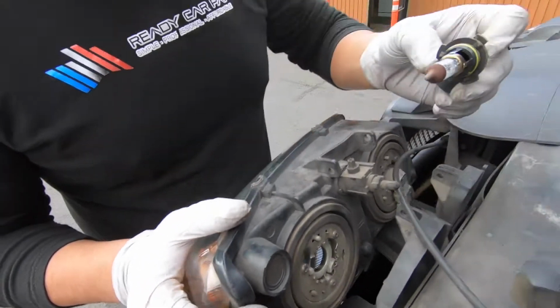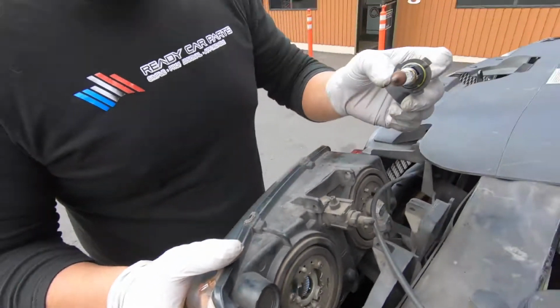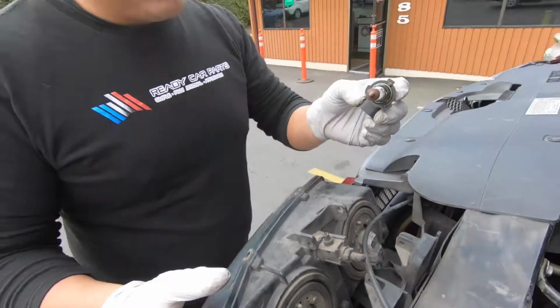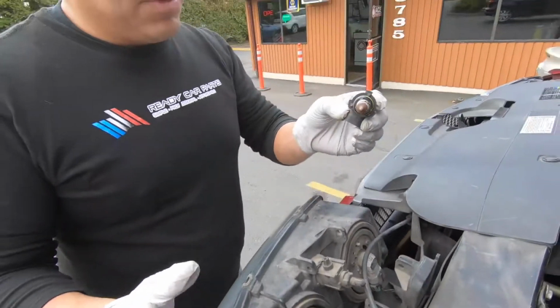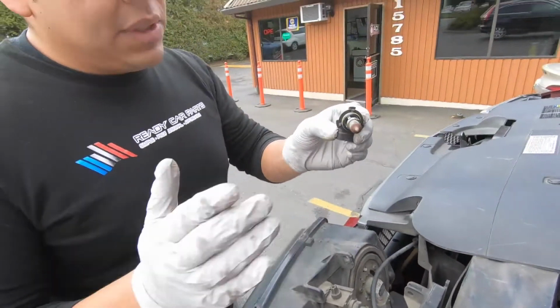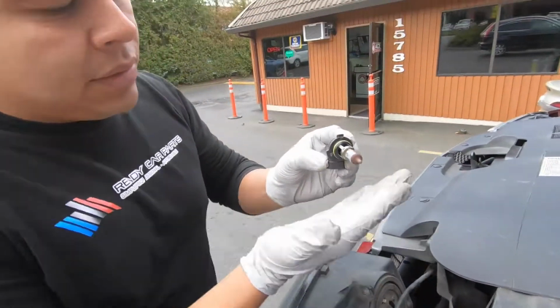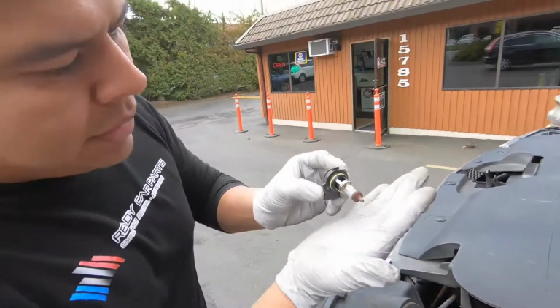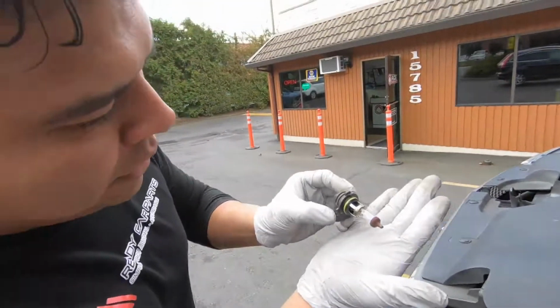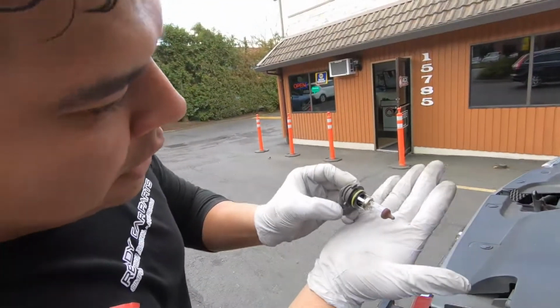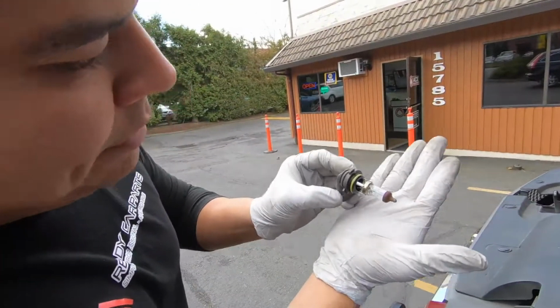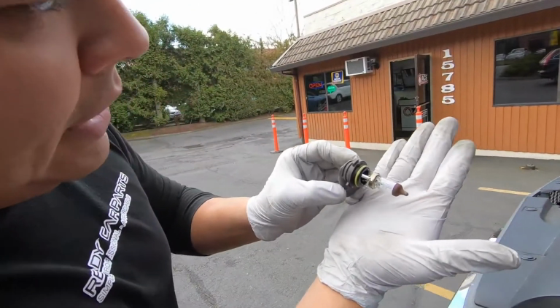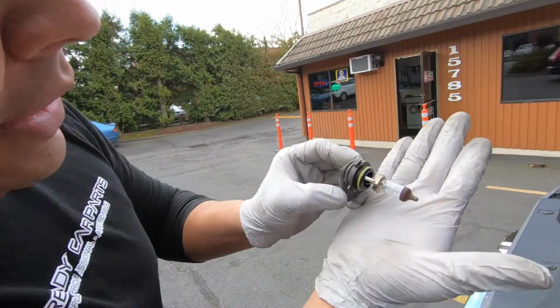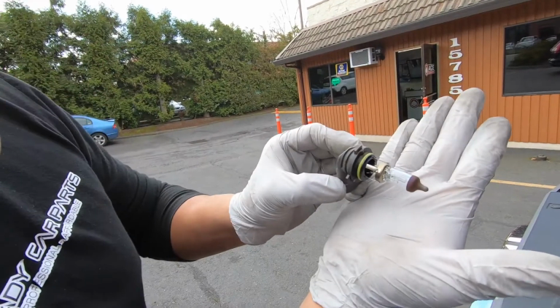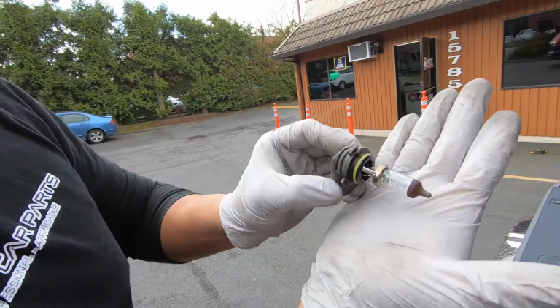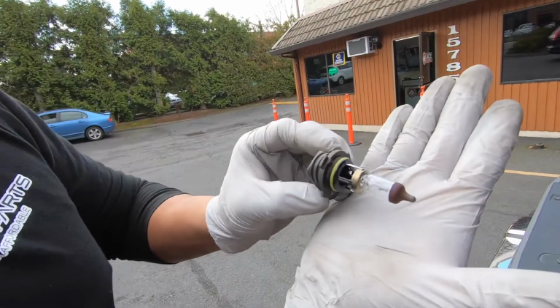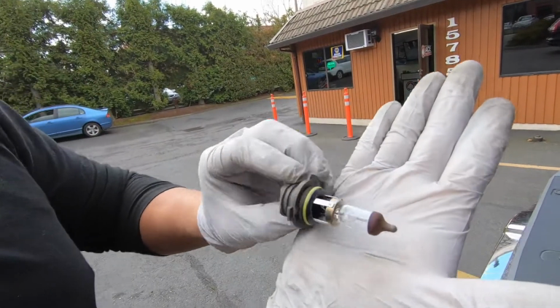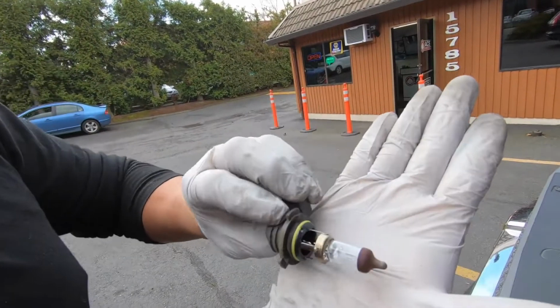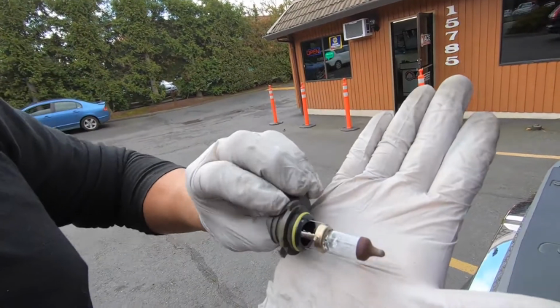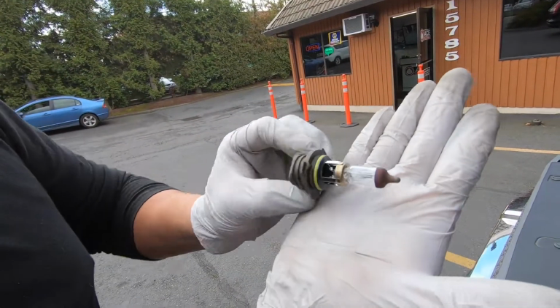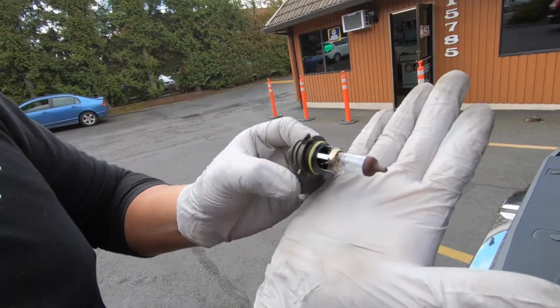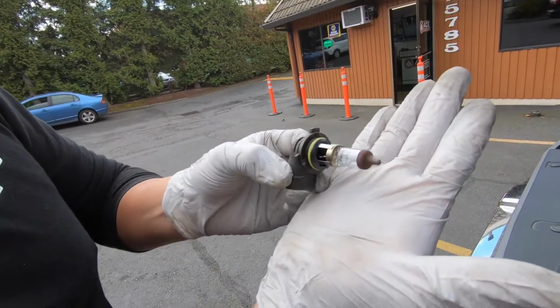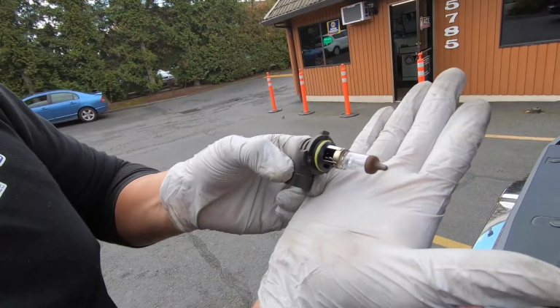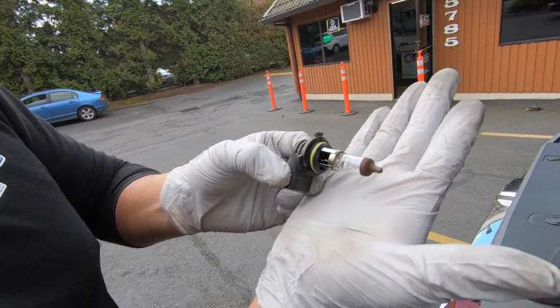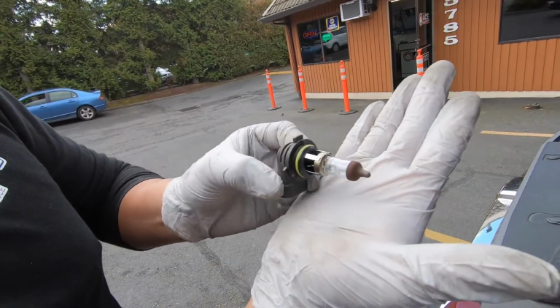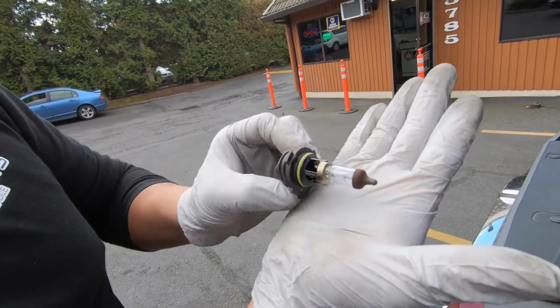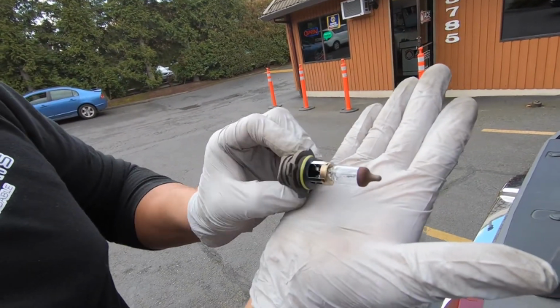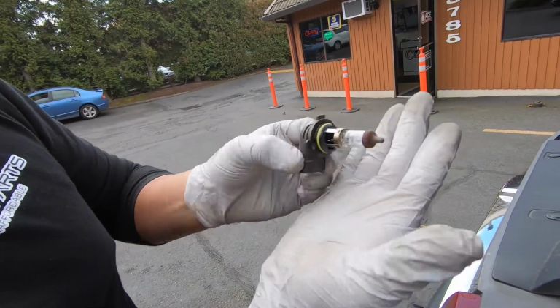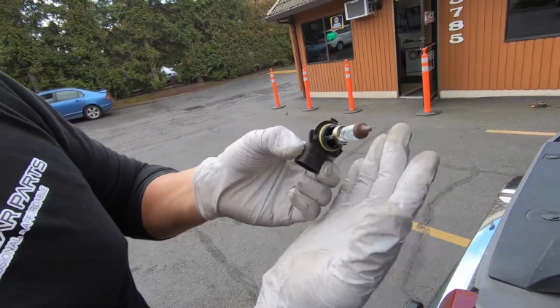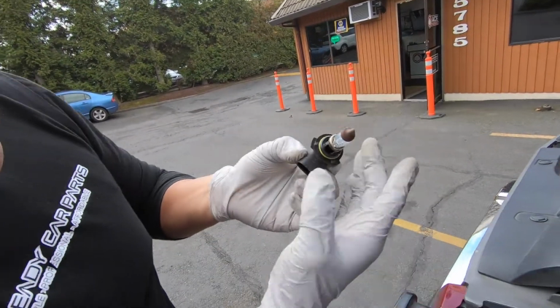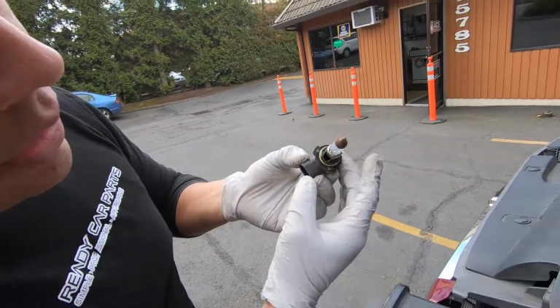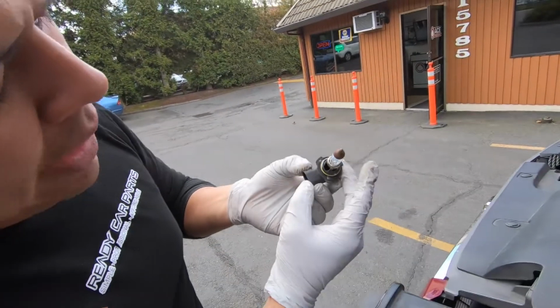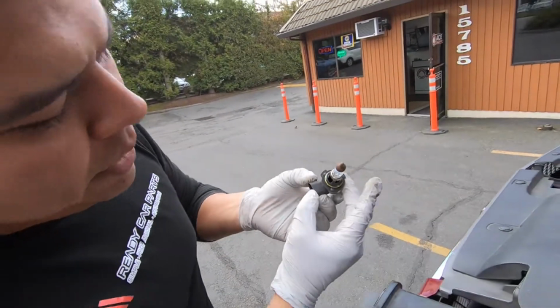You're going to want to twist your headlight bulb so it comes out of those recessed areas. Once the bulb is out, you can inspect the element or the glass to see if there's any damage.